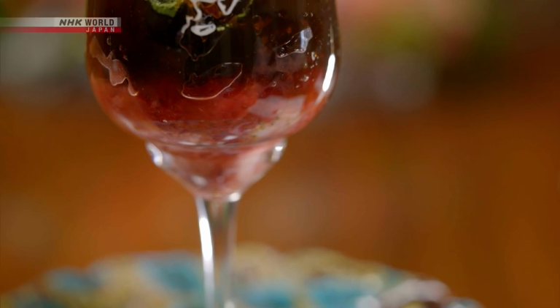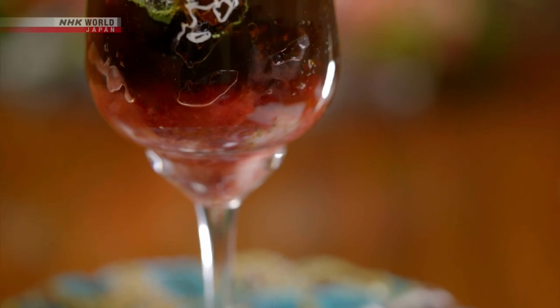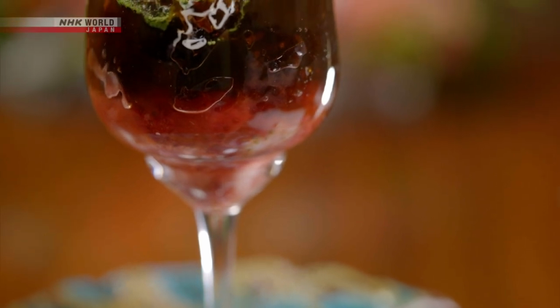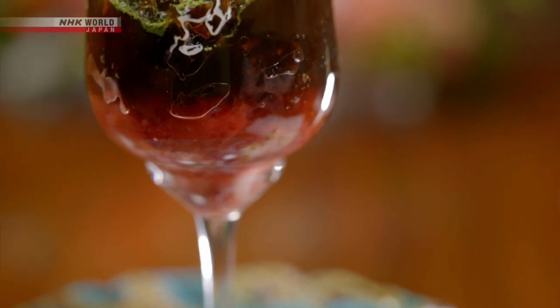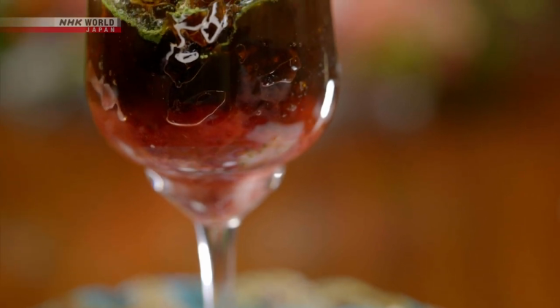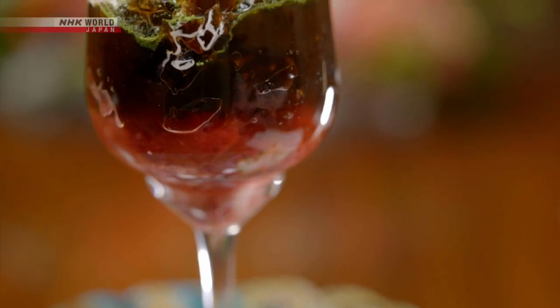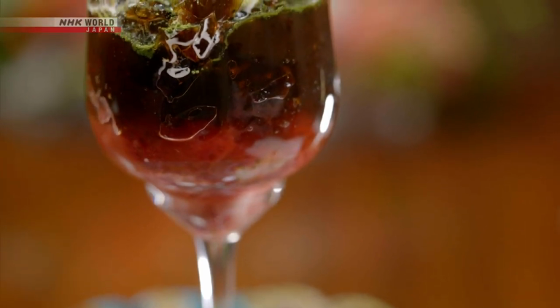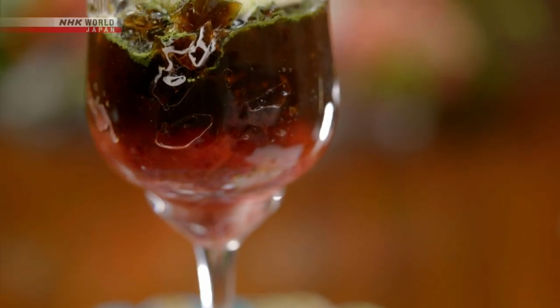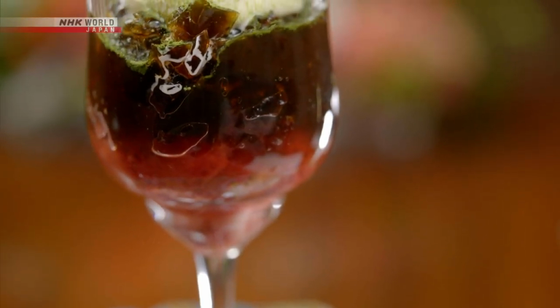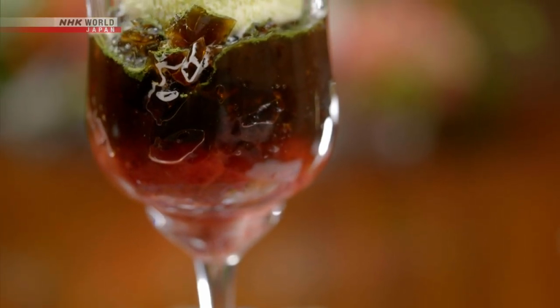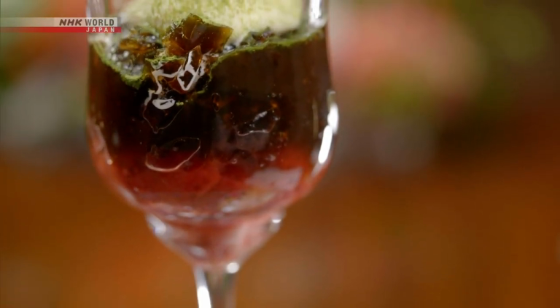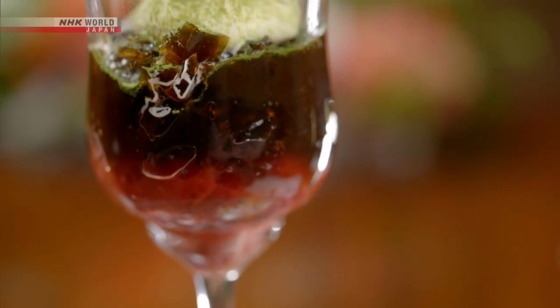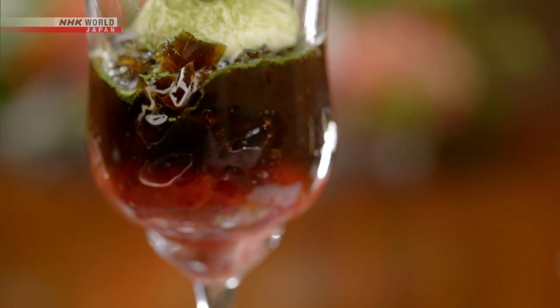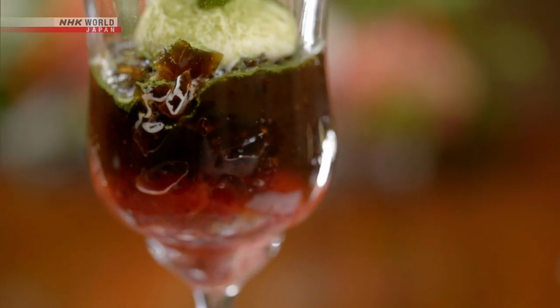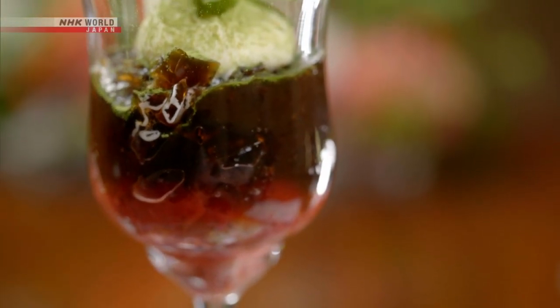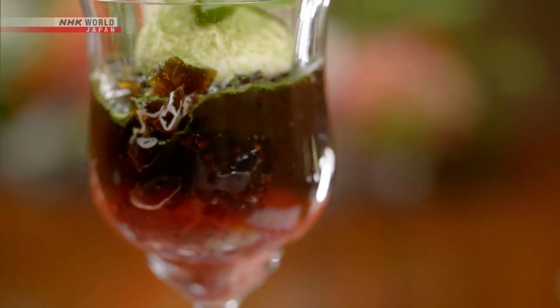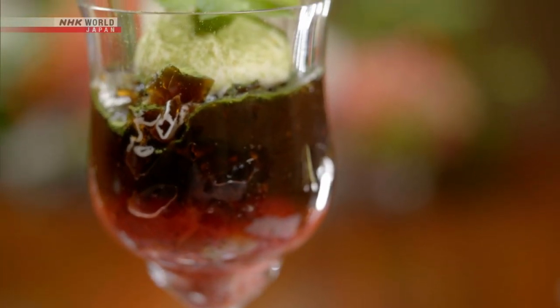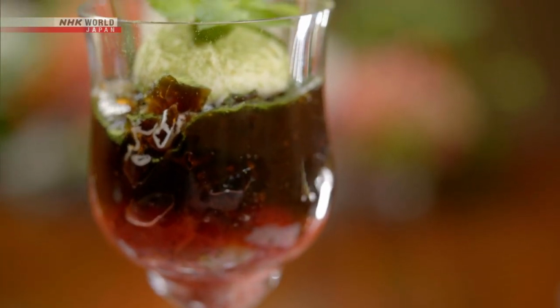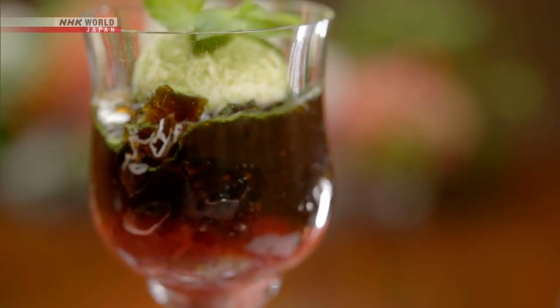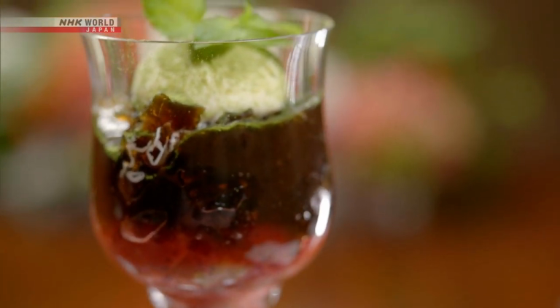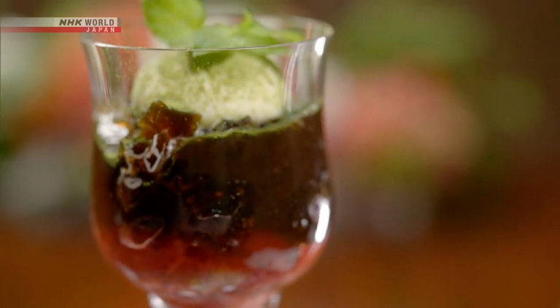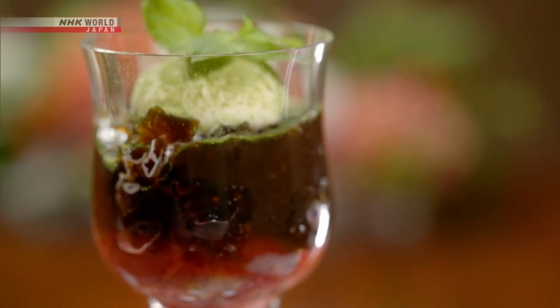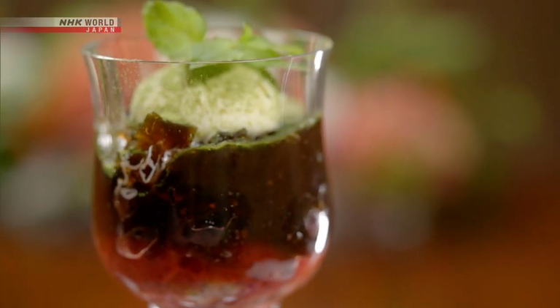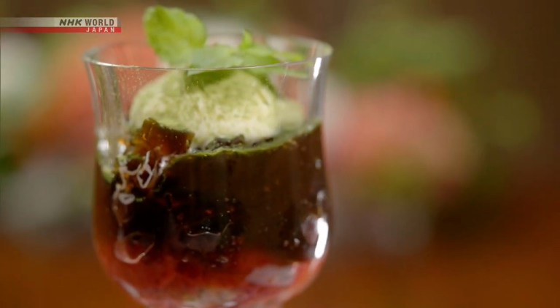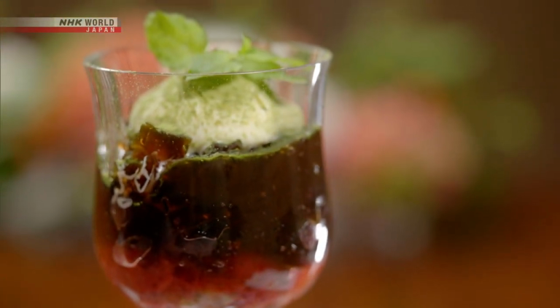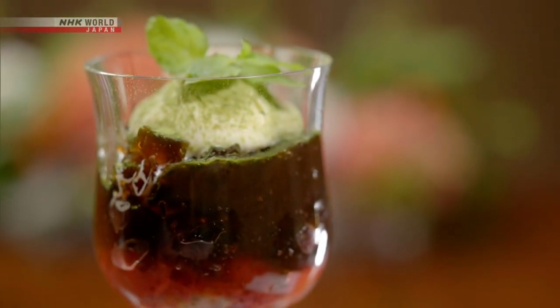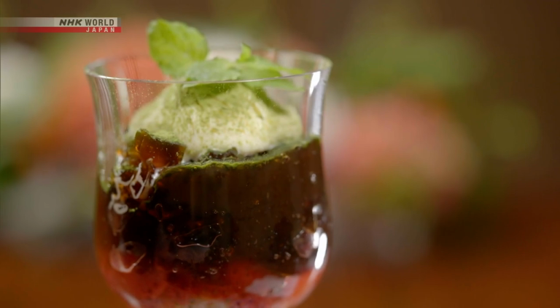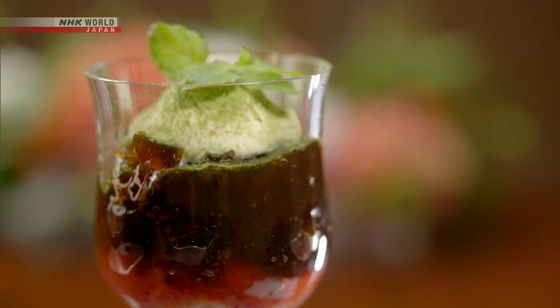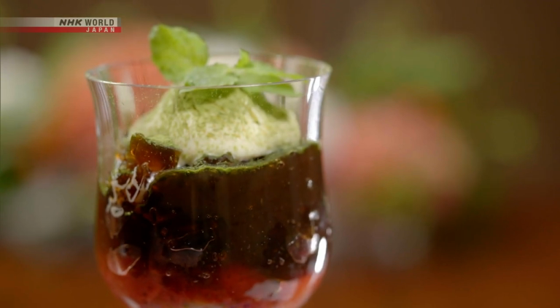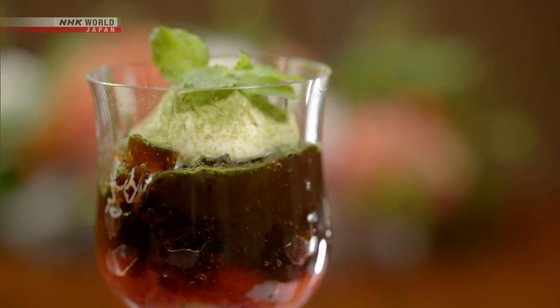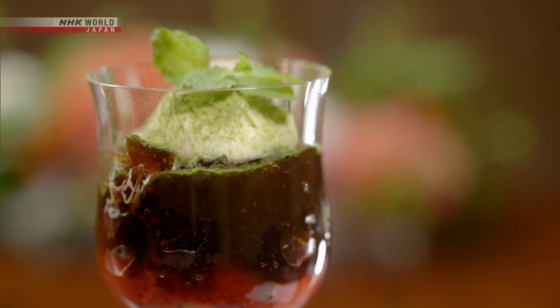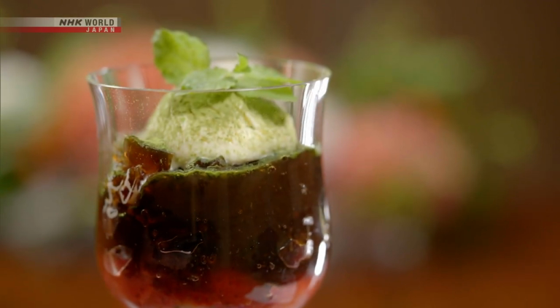Let's review today's recipes. First, the coffee gelatin parfait.